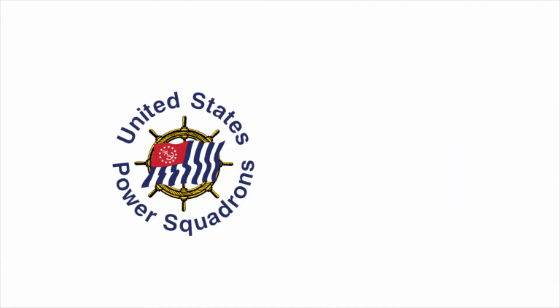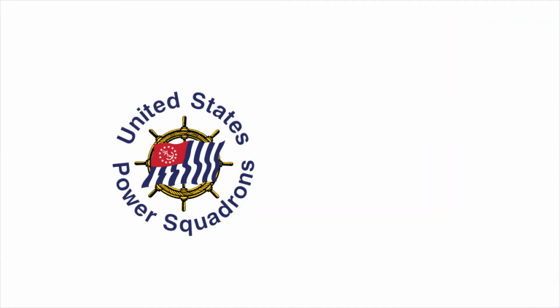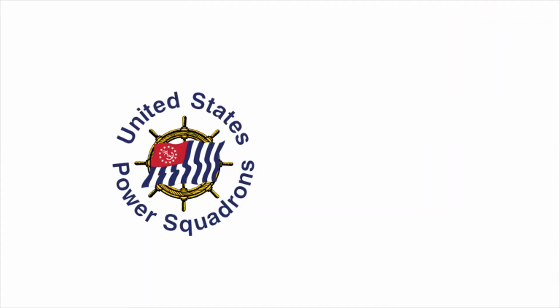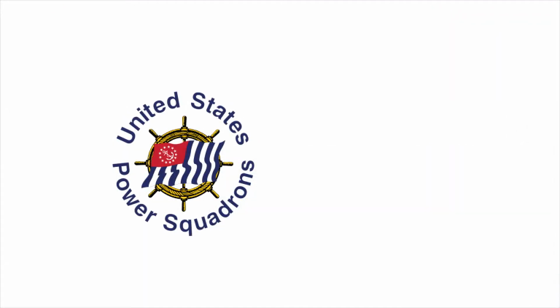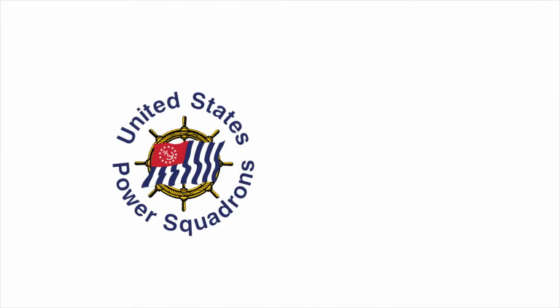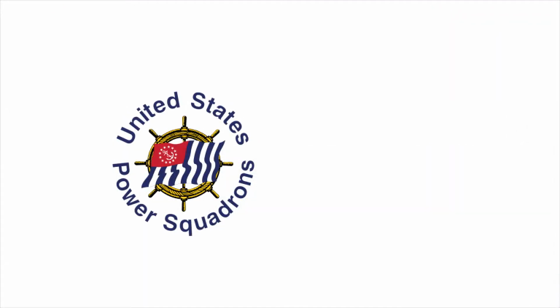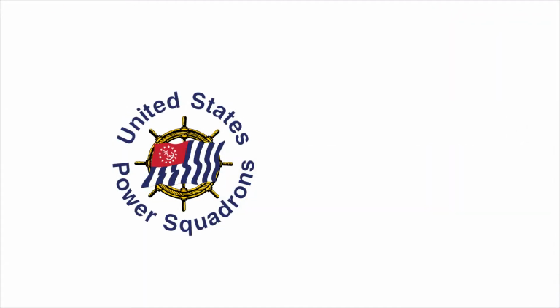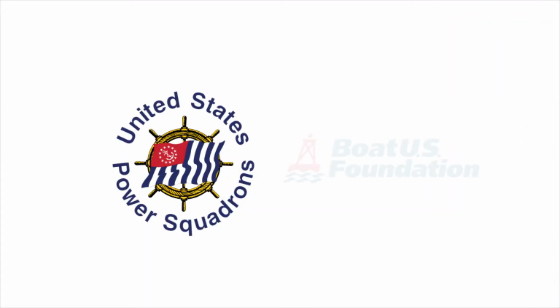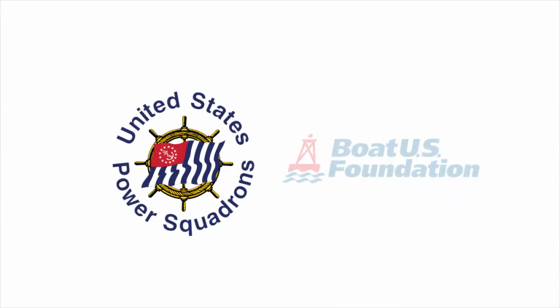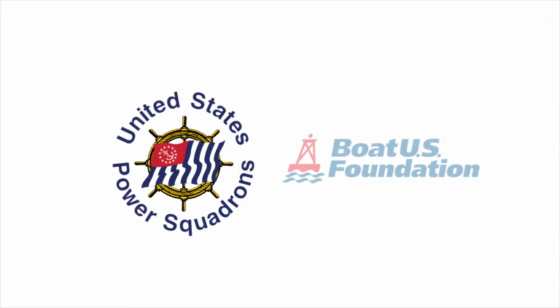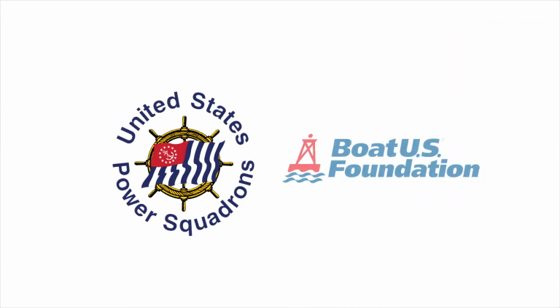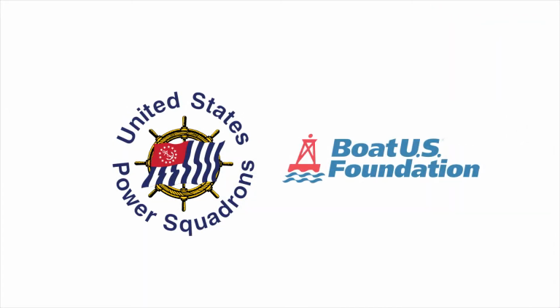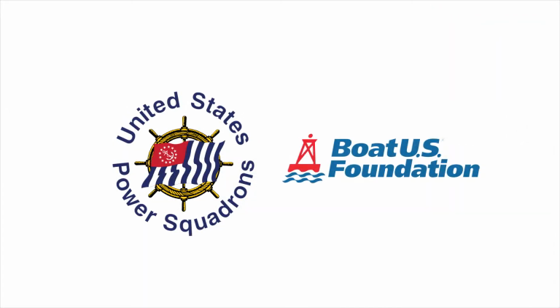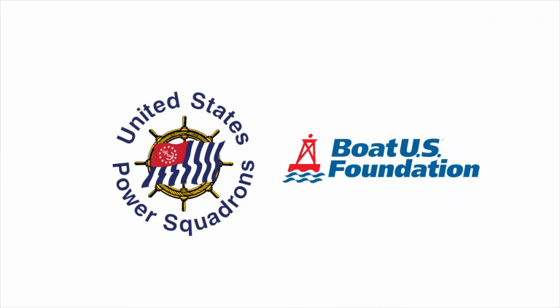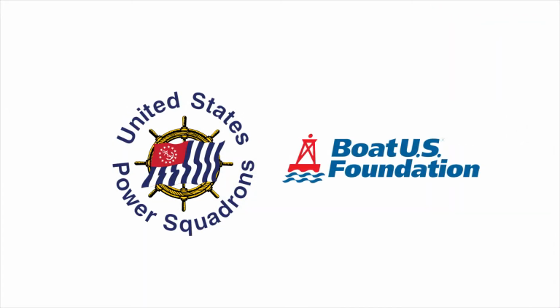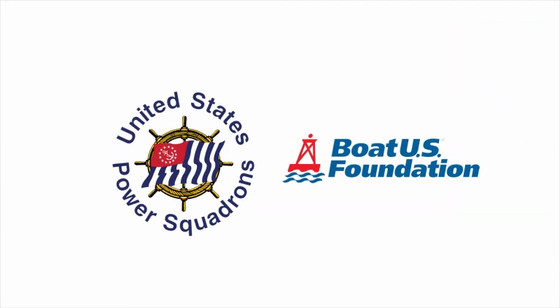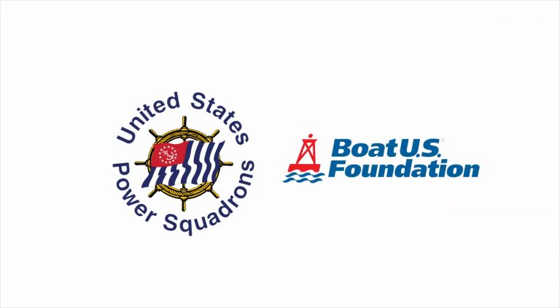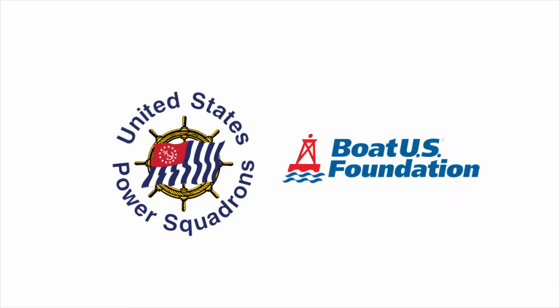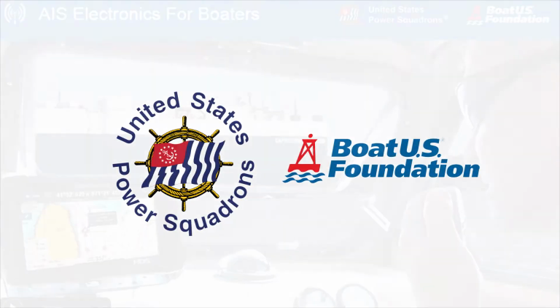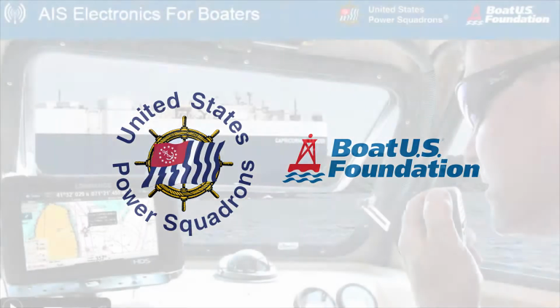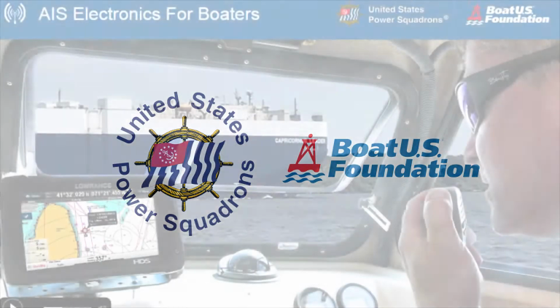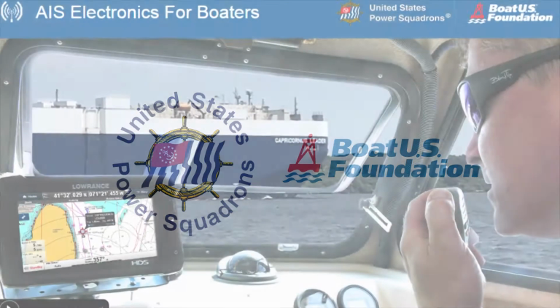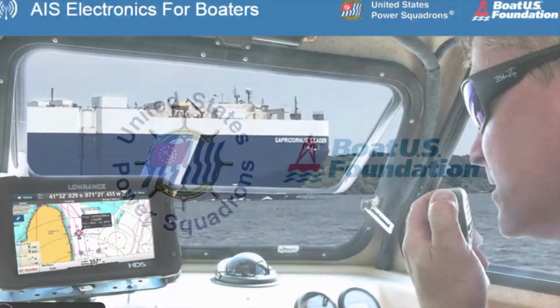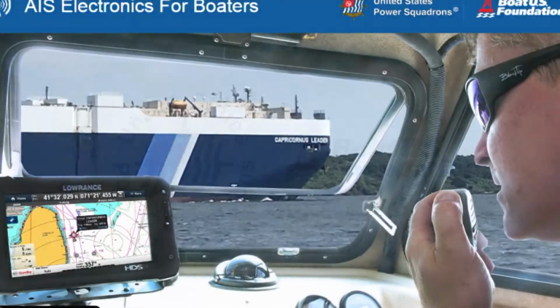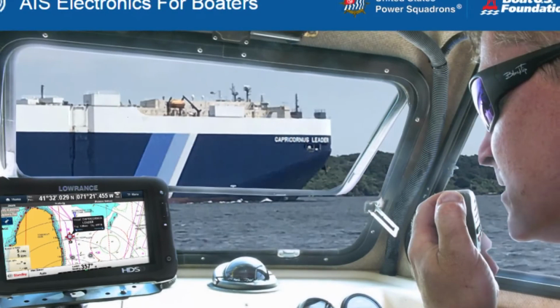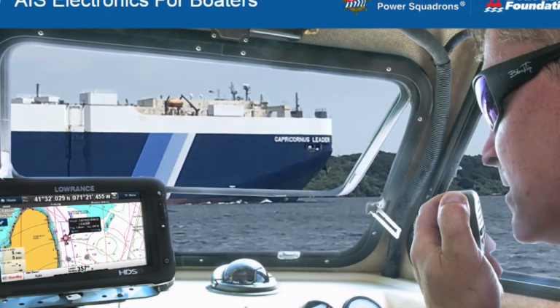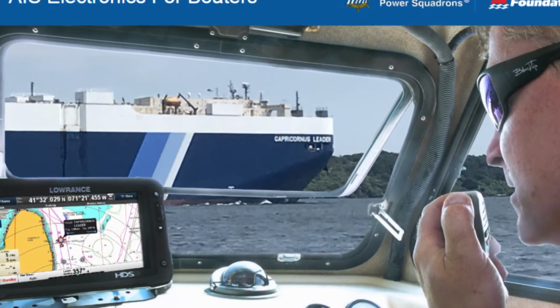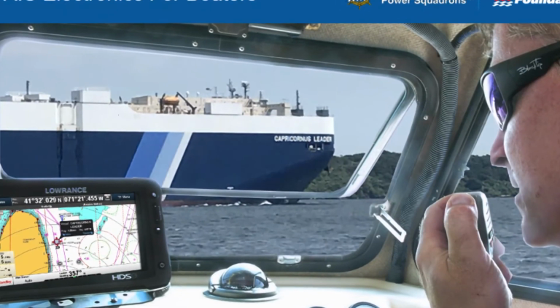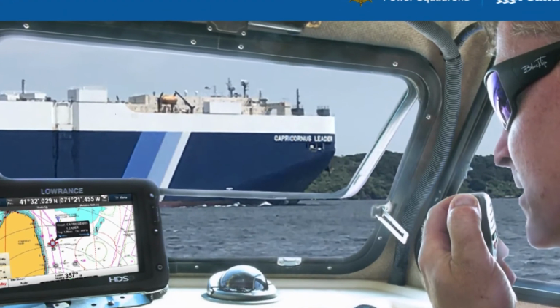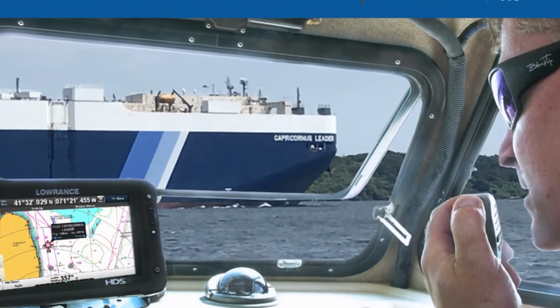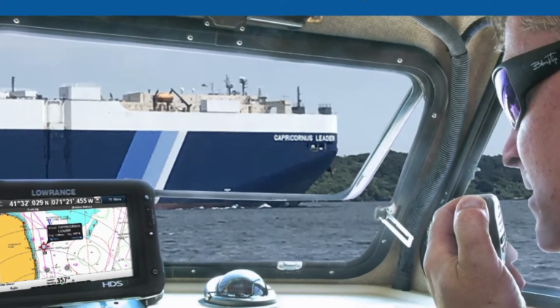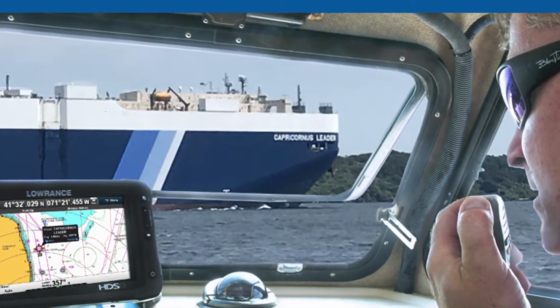The United States Power Squadrons and Boat U.S. Foundation present a new course: AIS Electronics for Boaters.